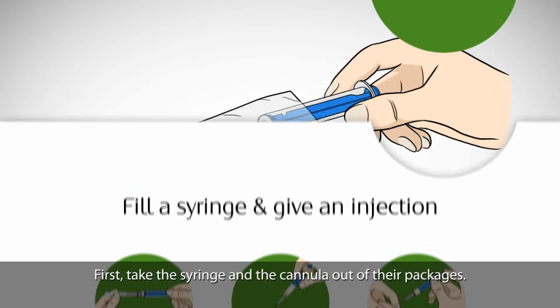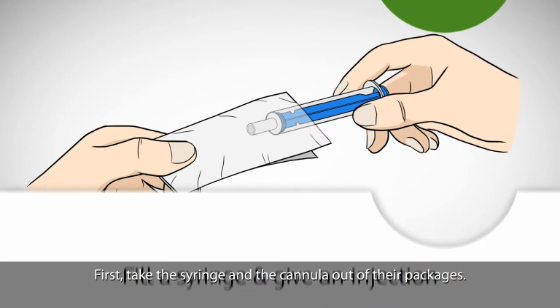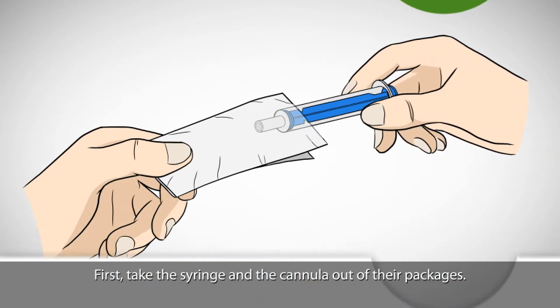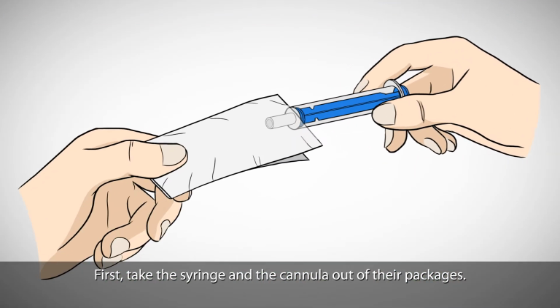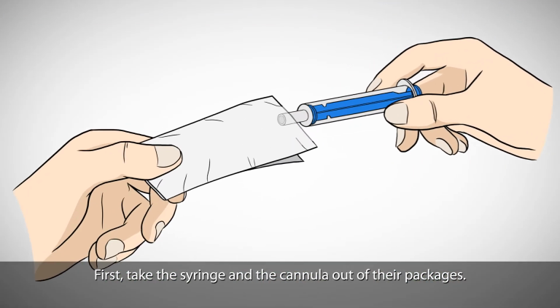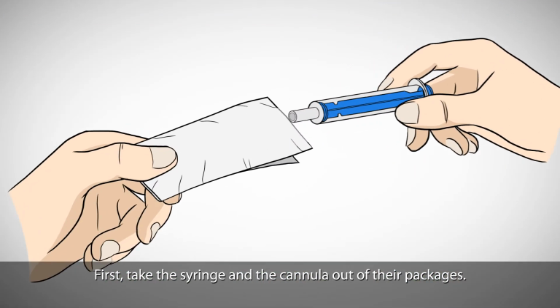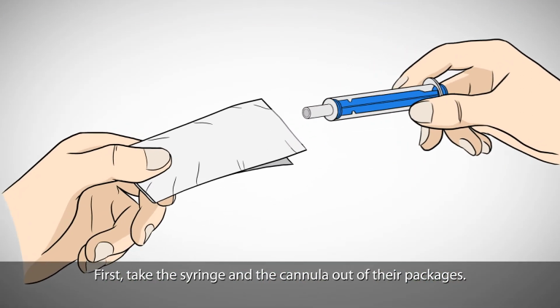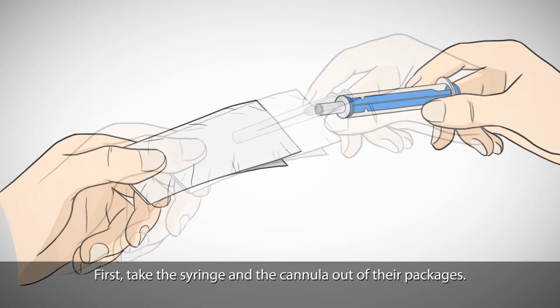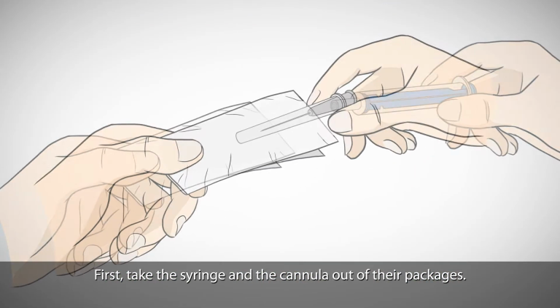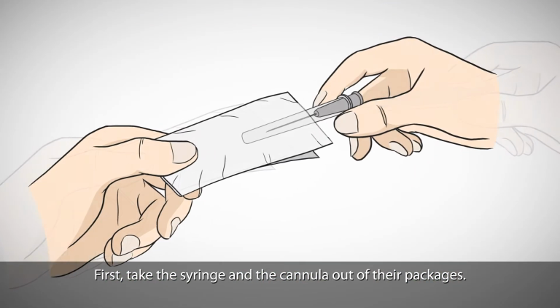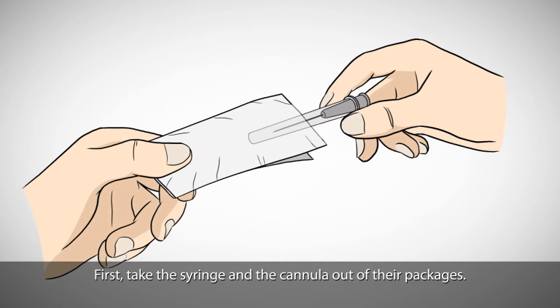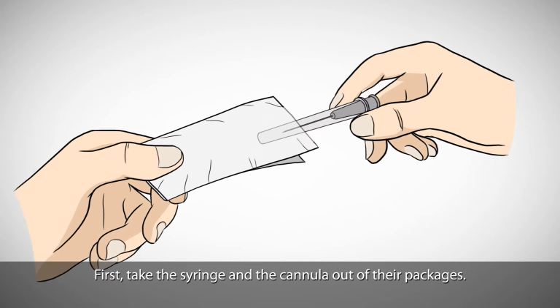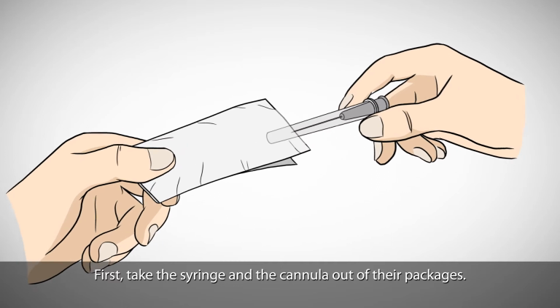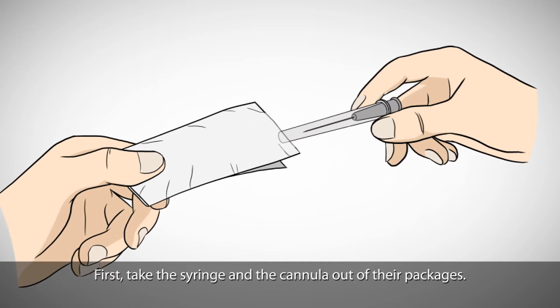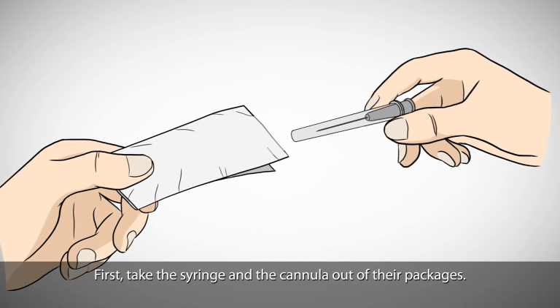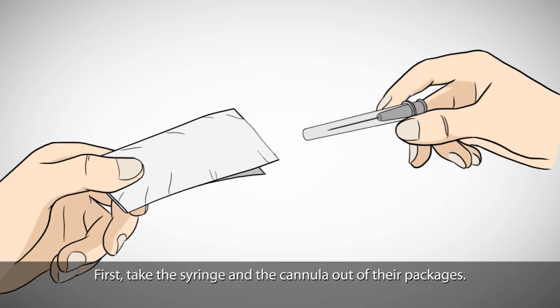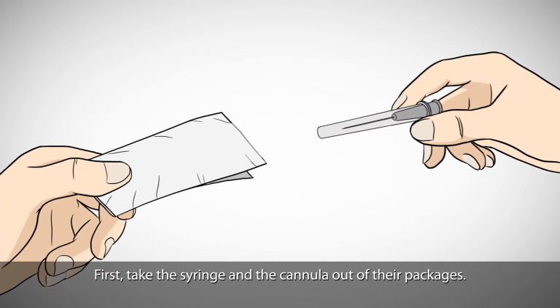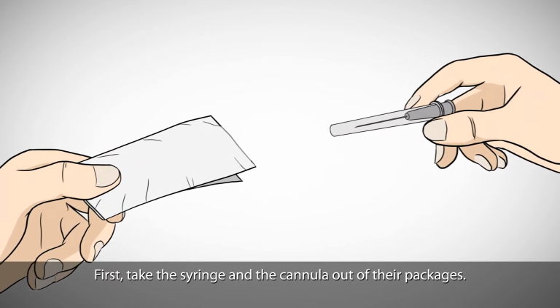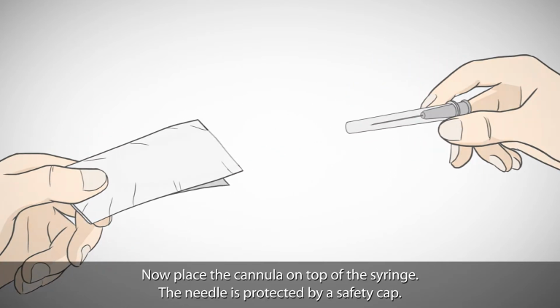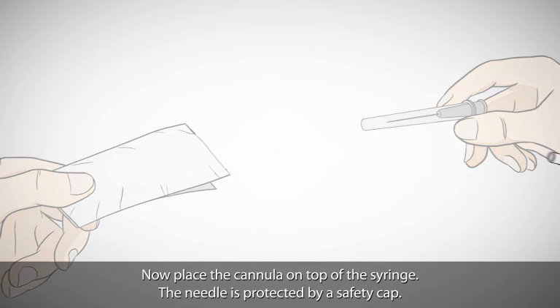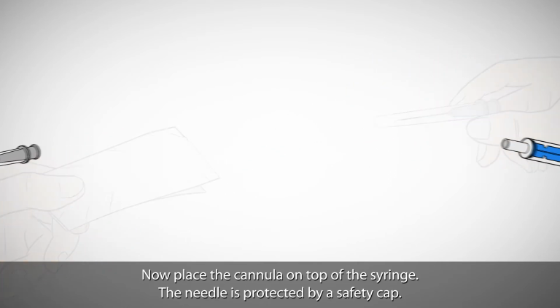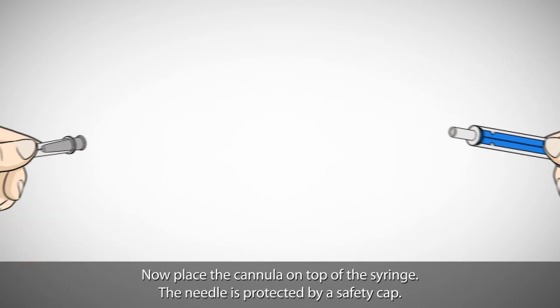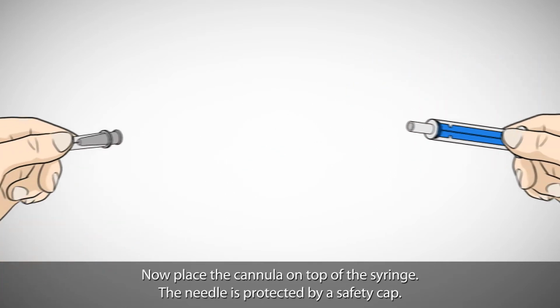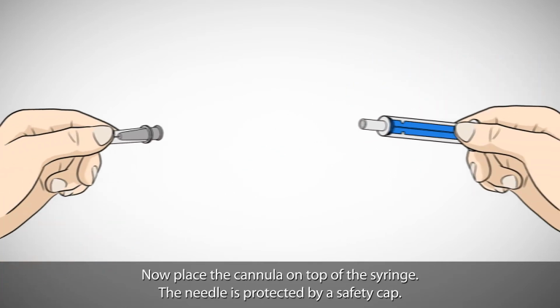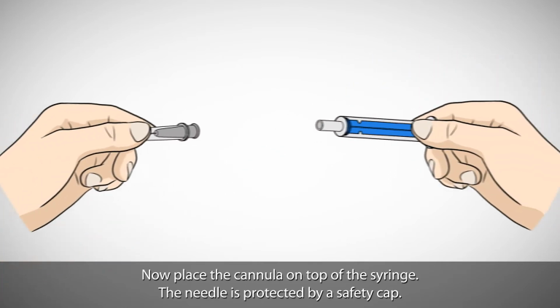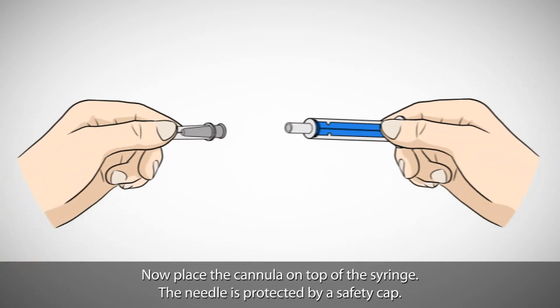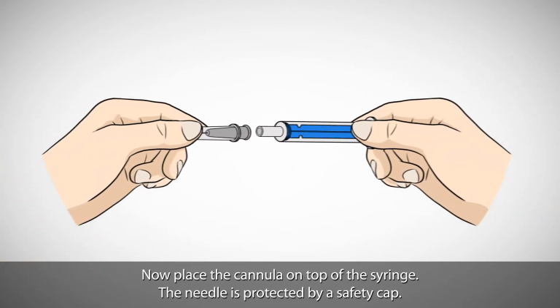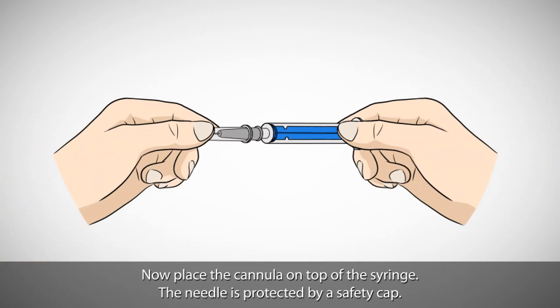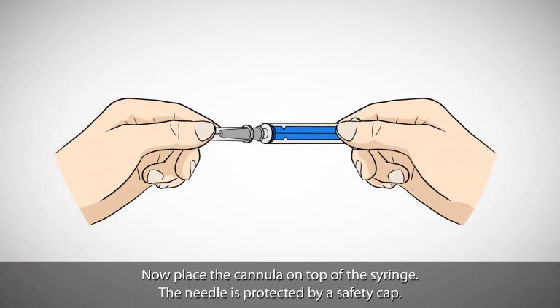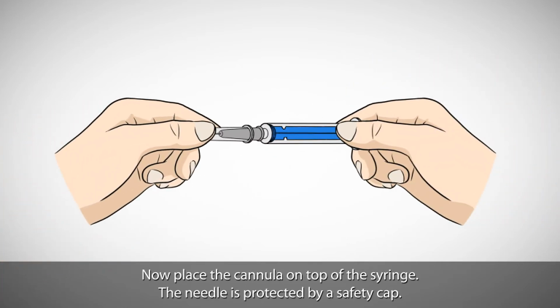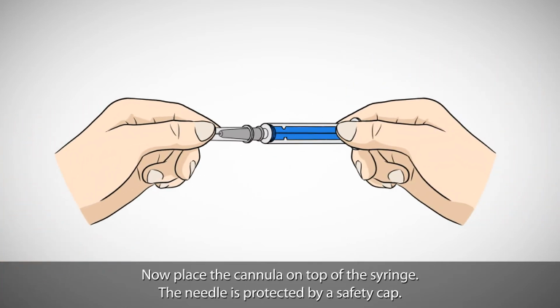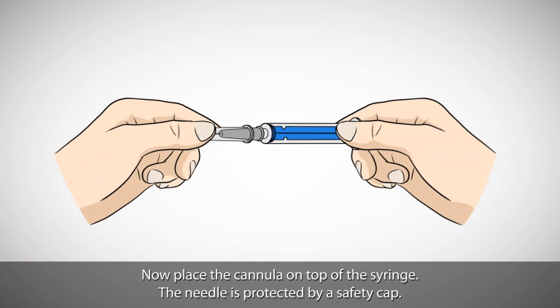First, take the syringe and the cannula out of their packages. Now, place the cannula on top of the syringe.